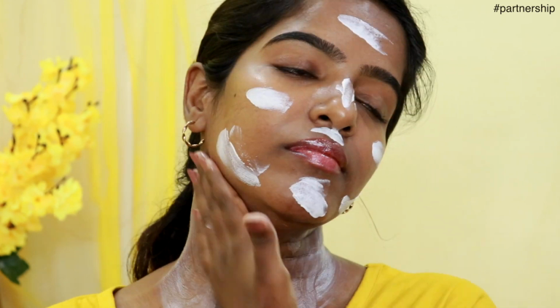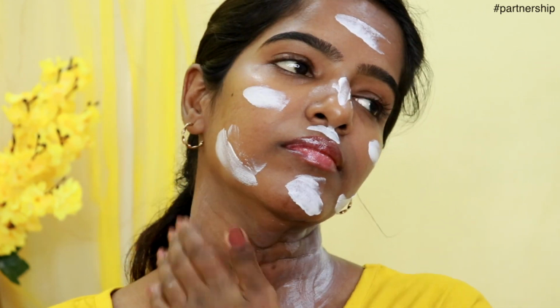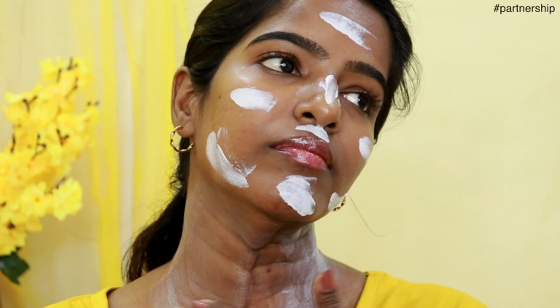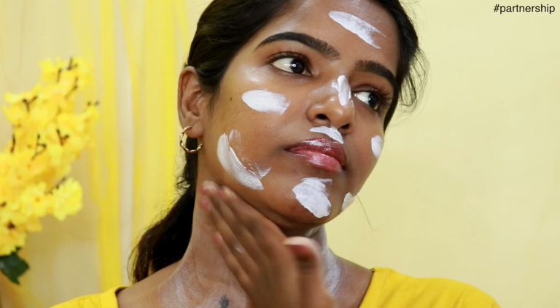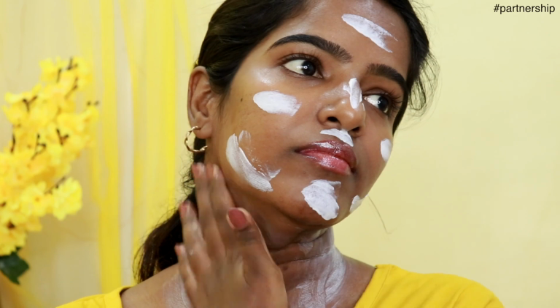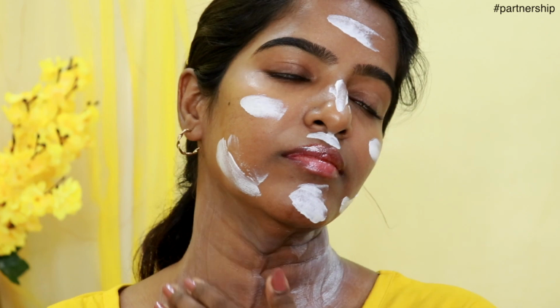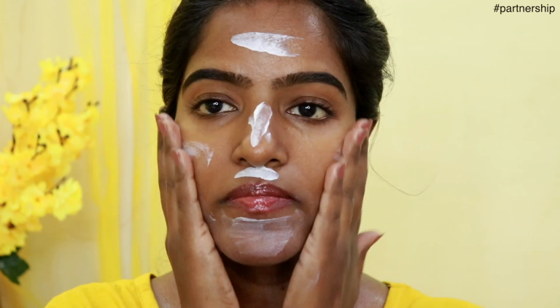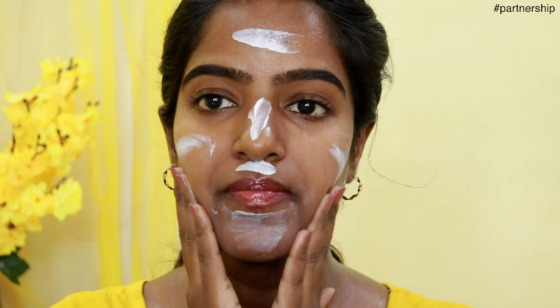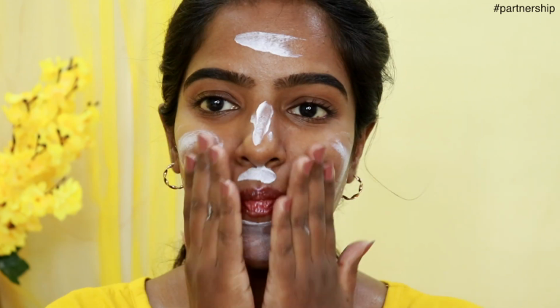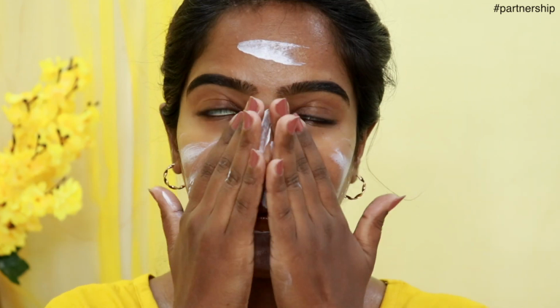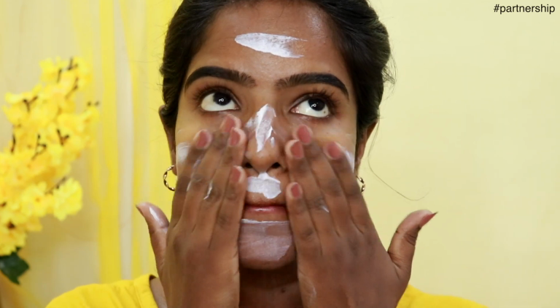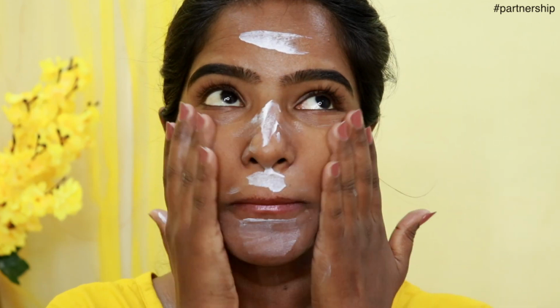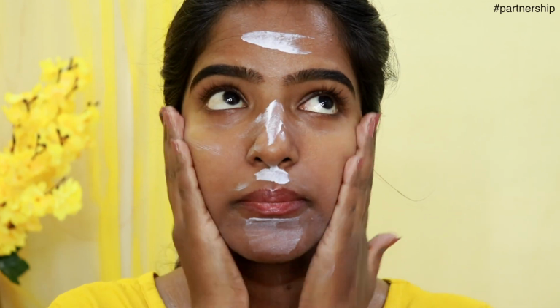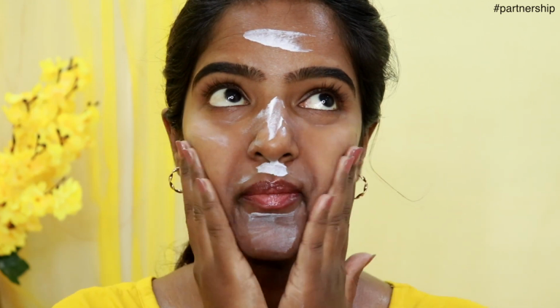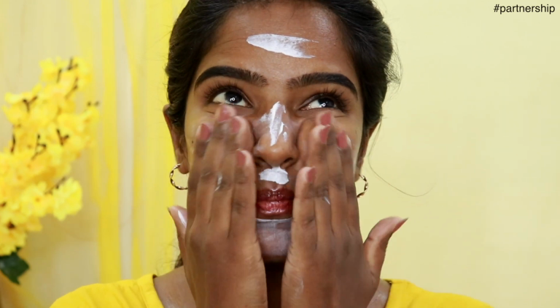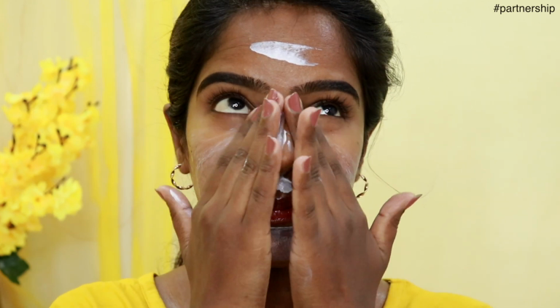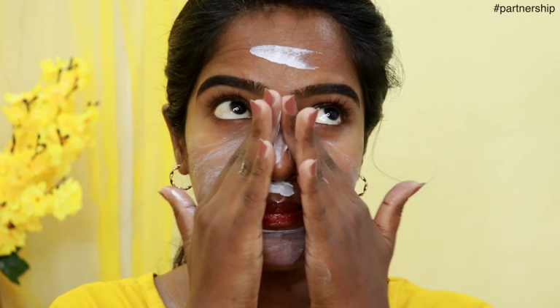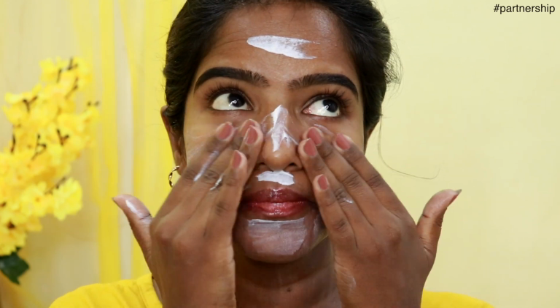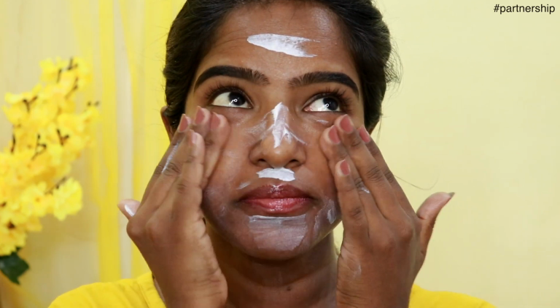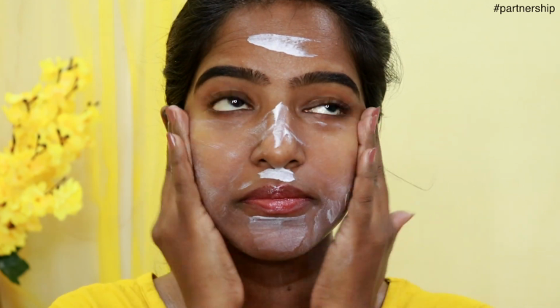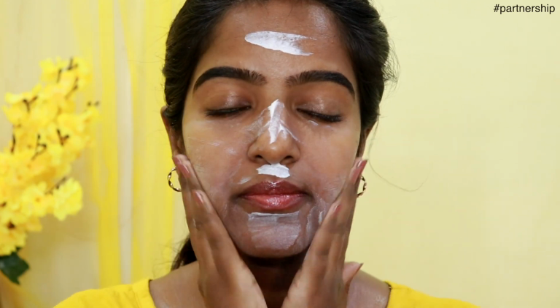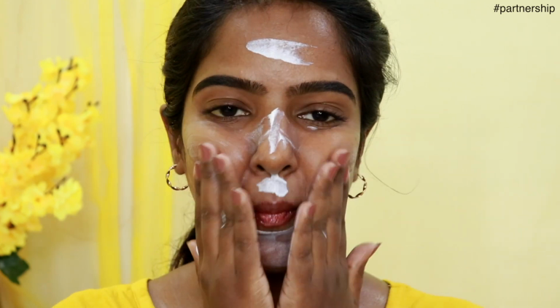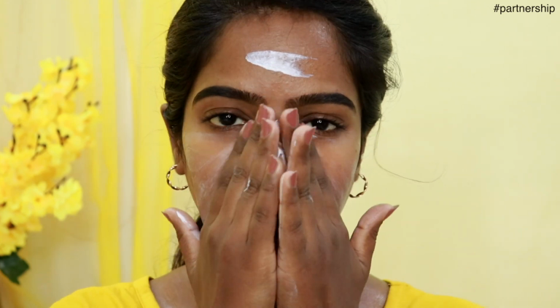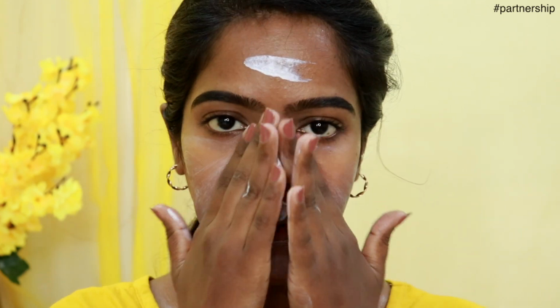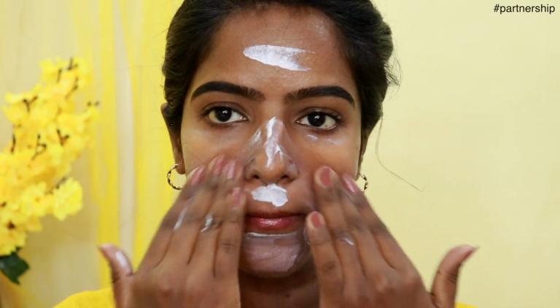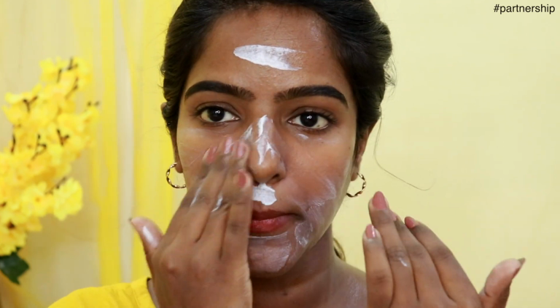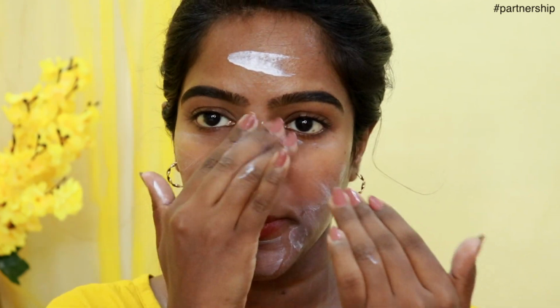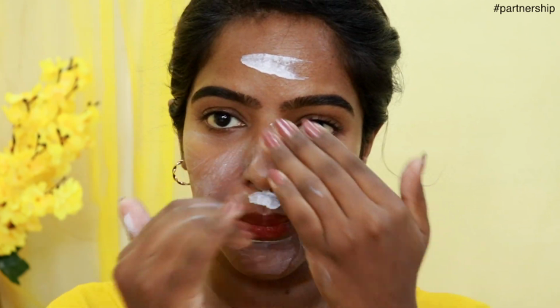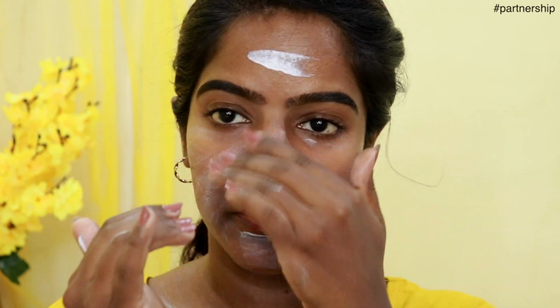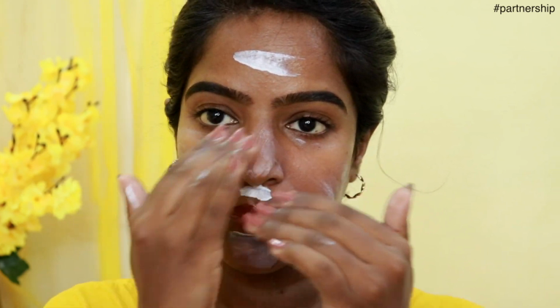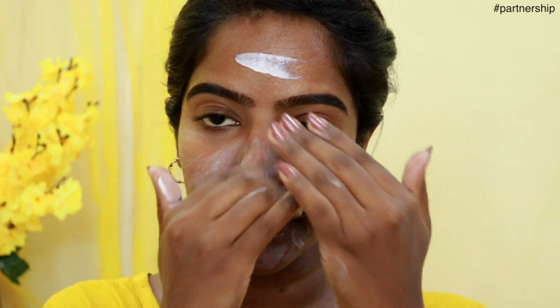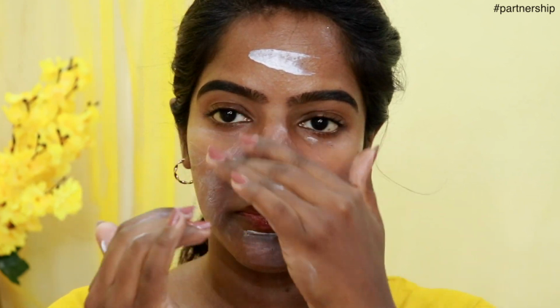In the evening time or night time, I will use this serum as well as a moisturizer.